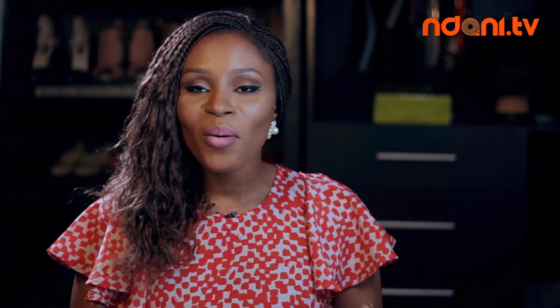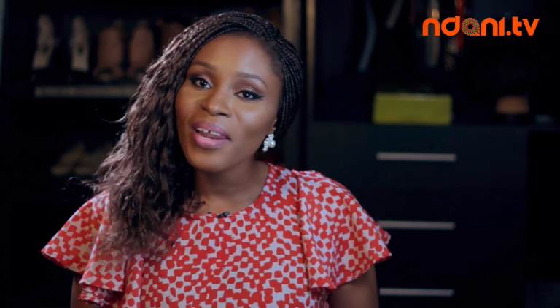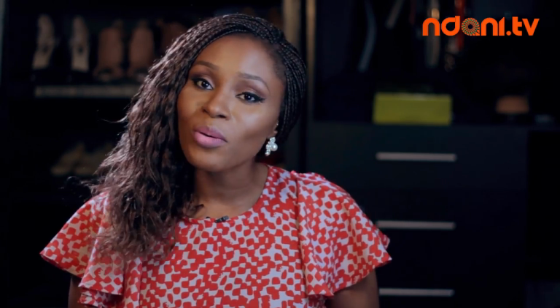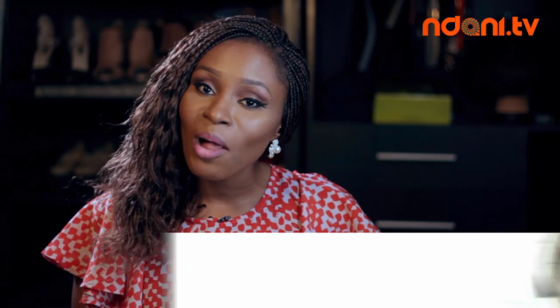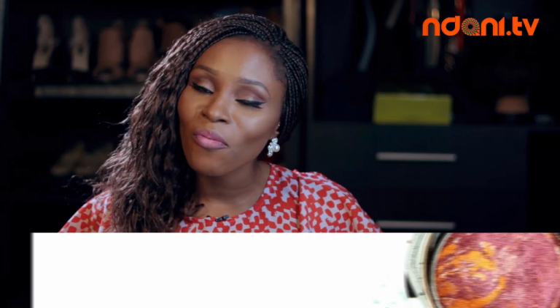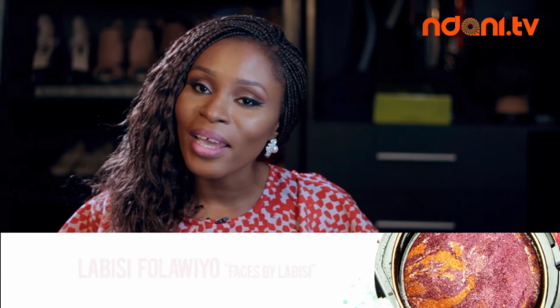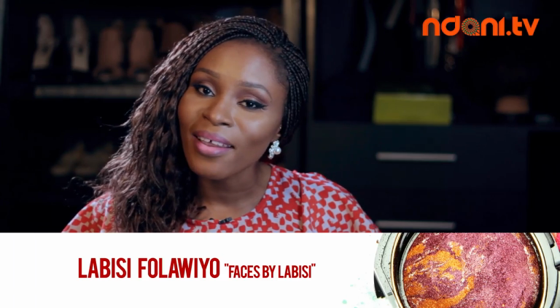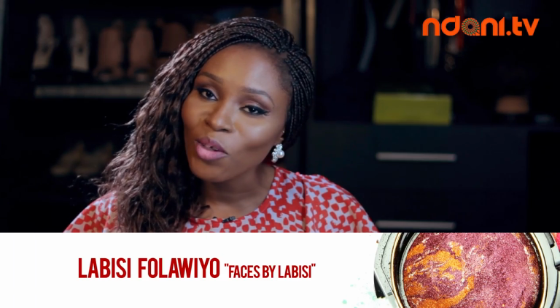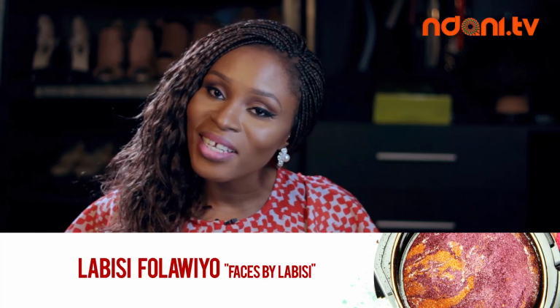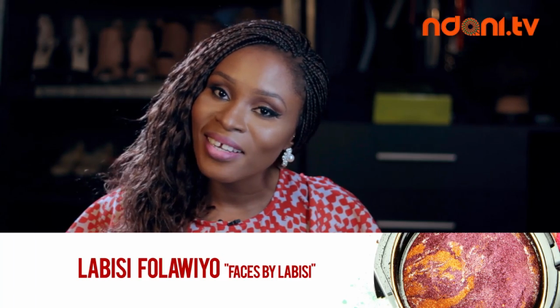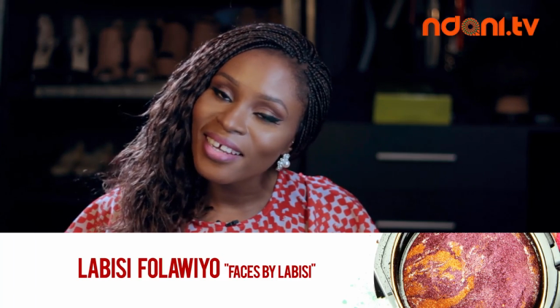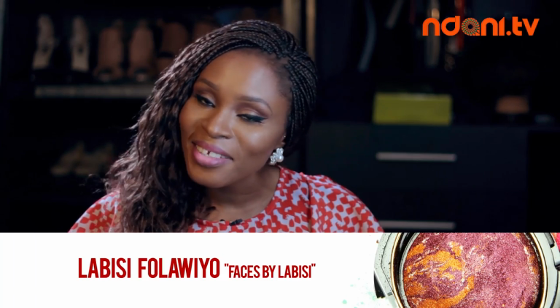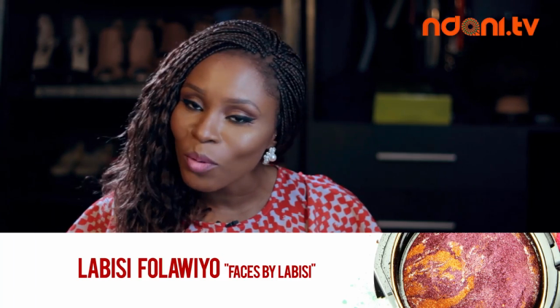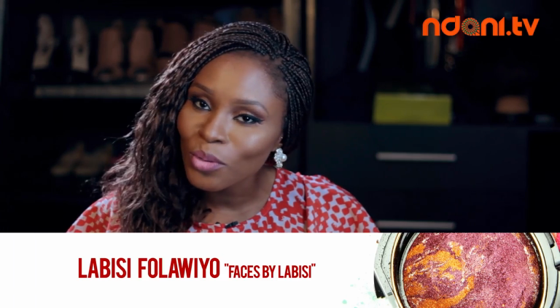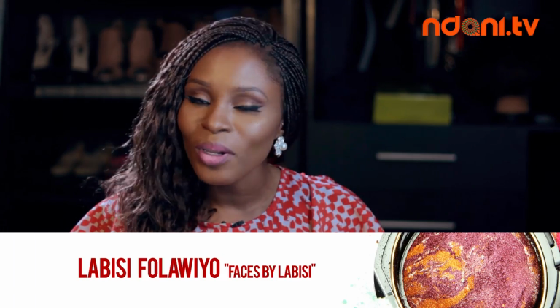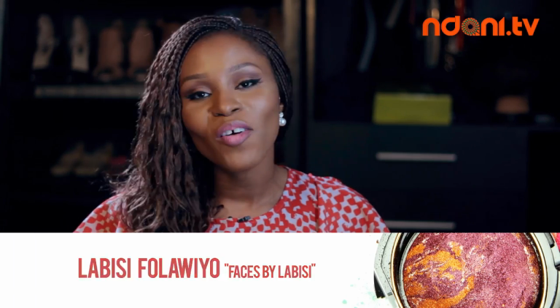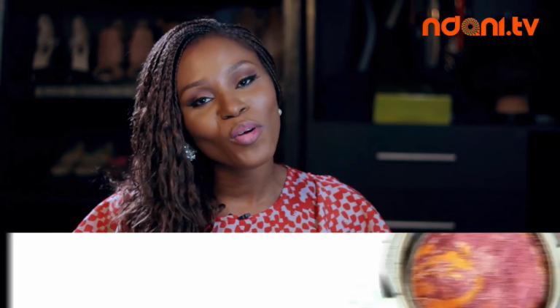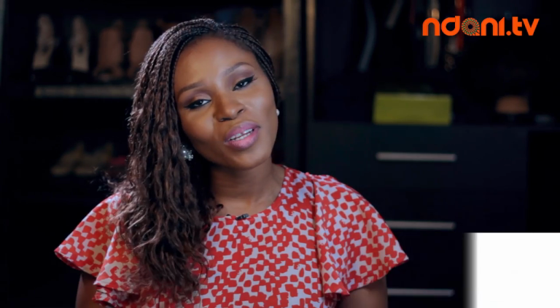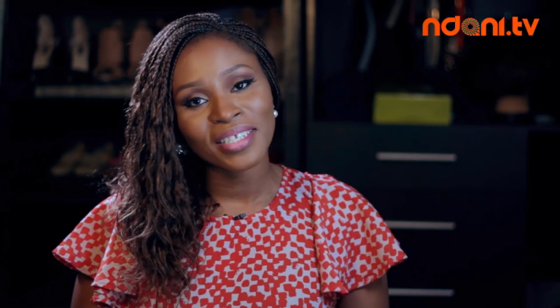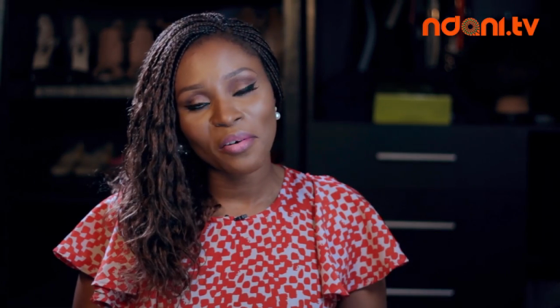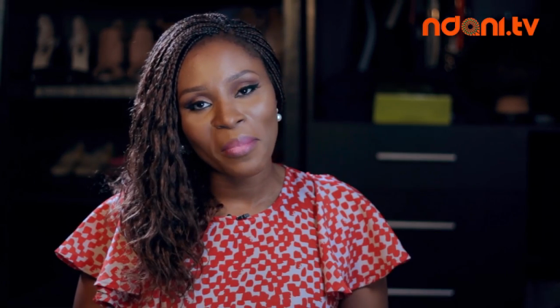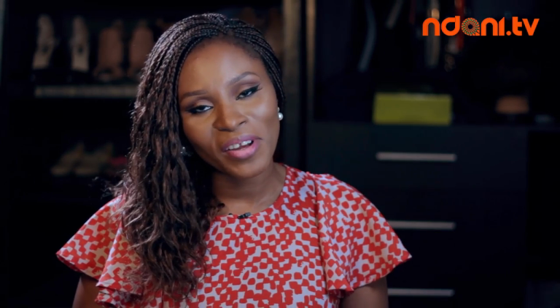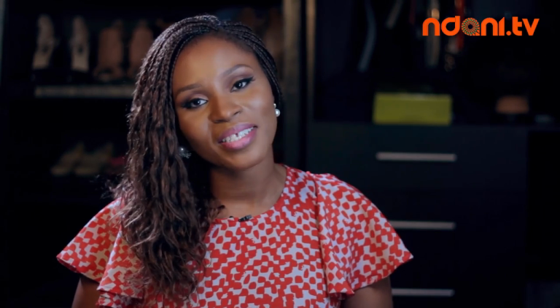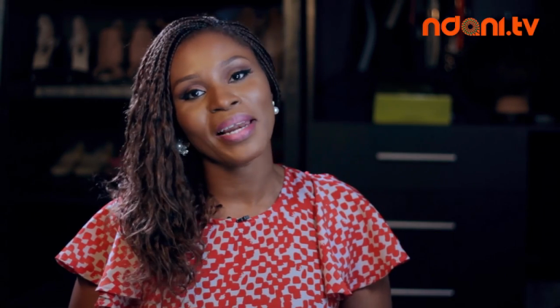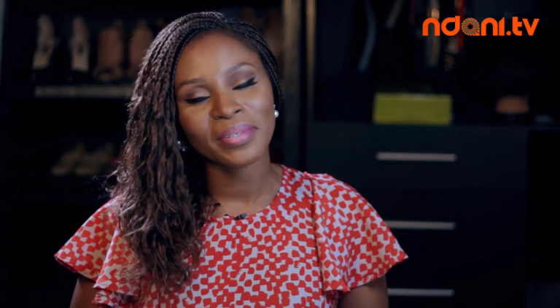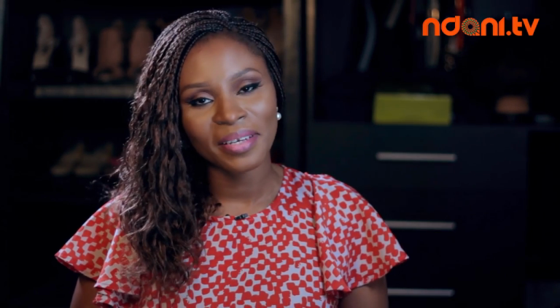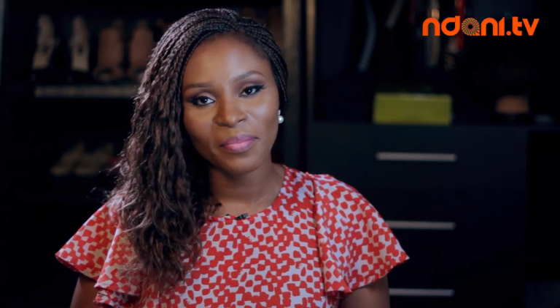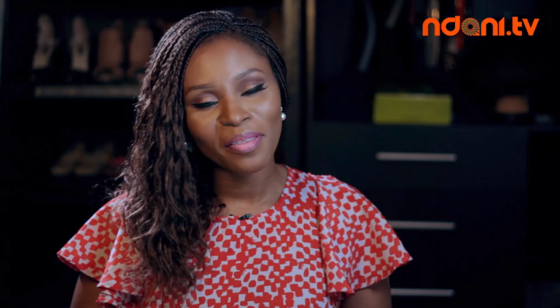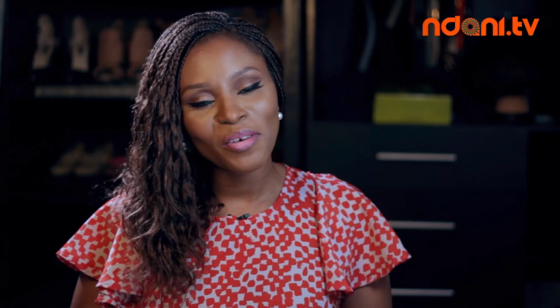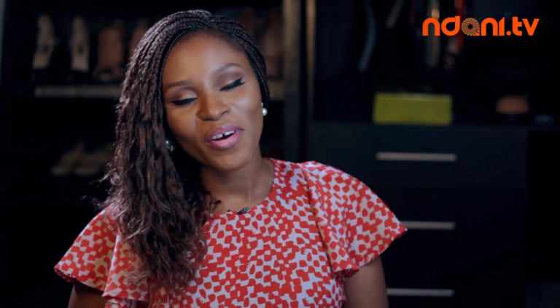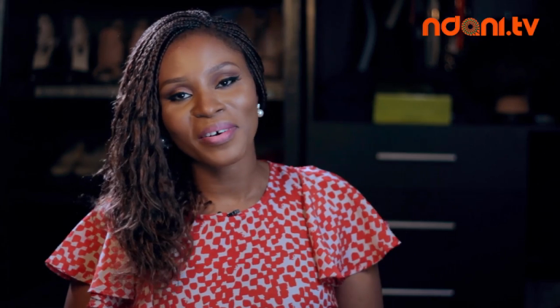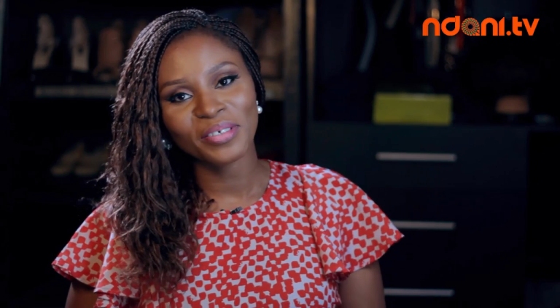Hopefully I was helpful and you guys learned a tip or two. Follow us on Instagram at Faces by Labisi. Thank you very much.